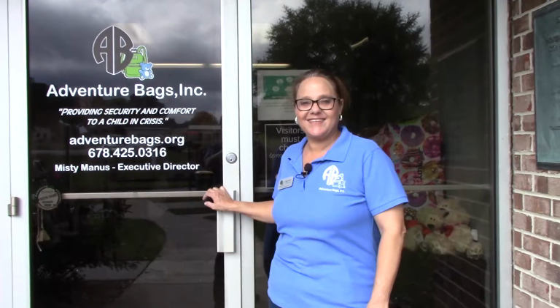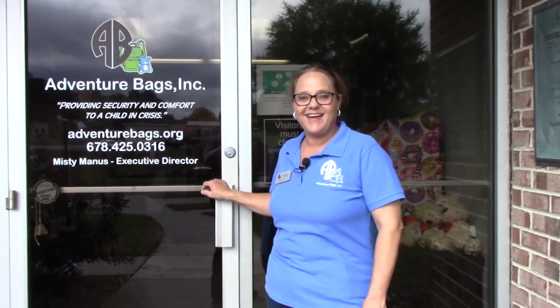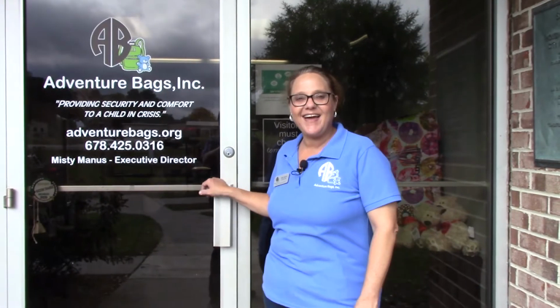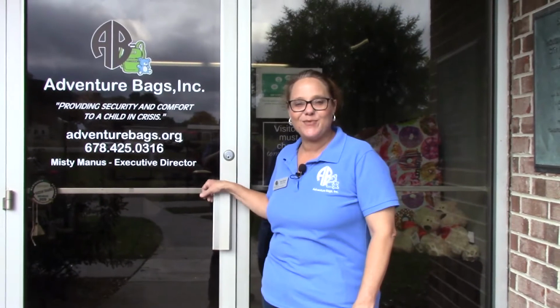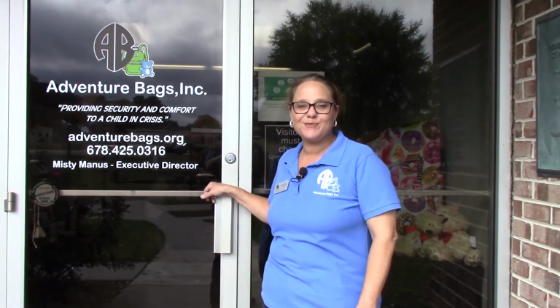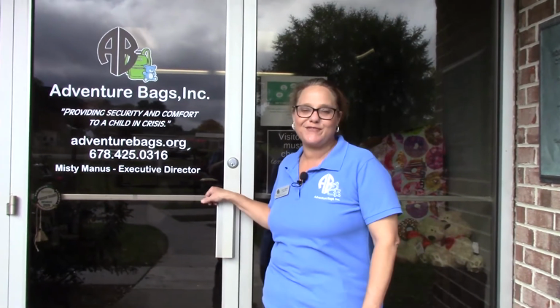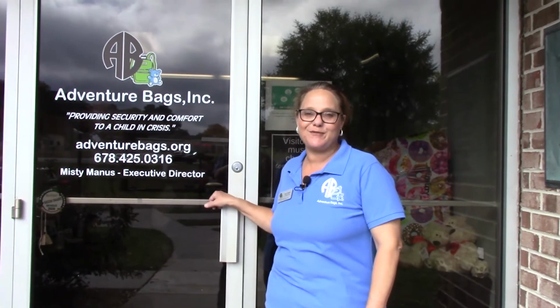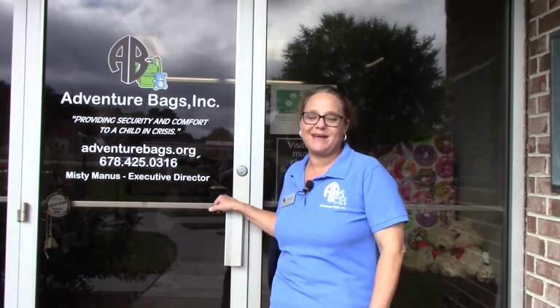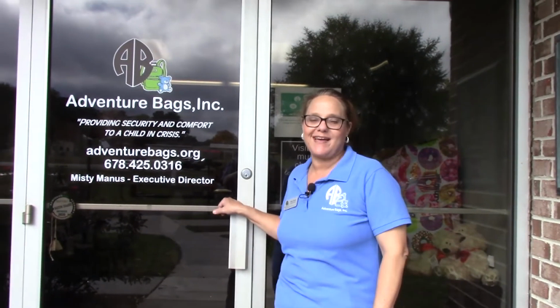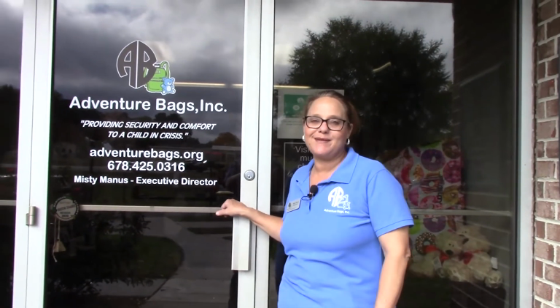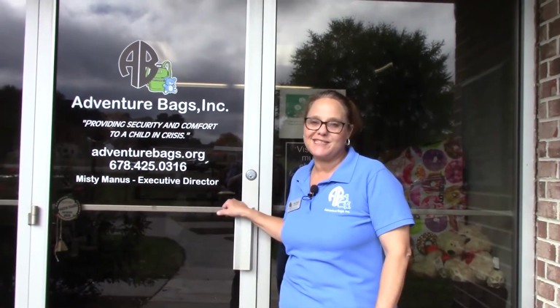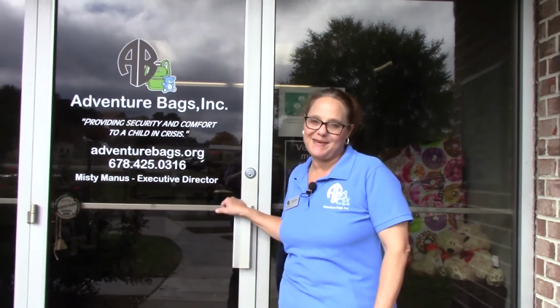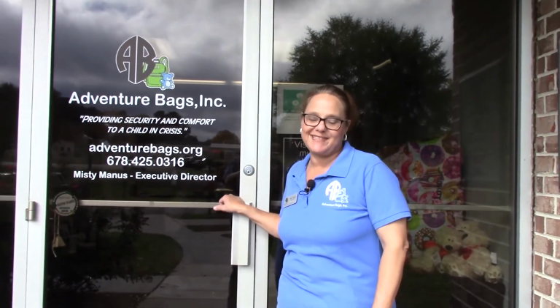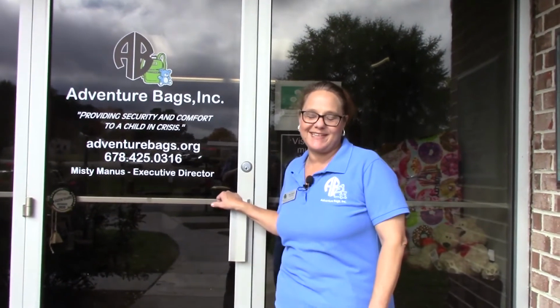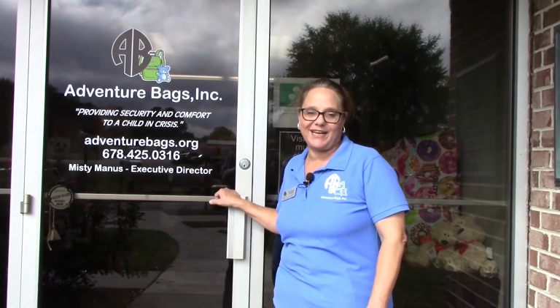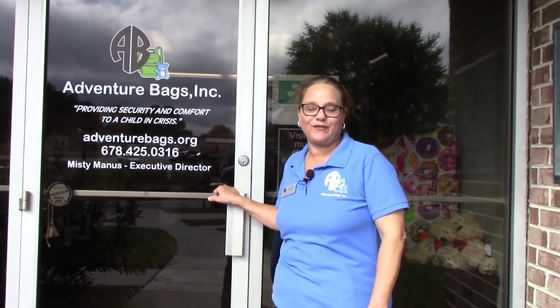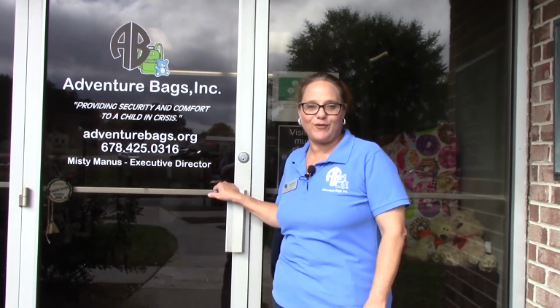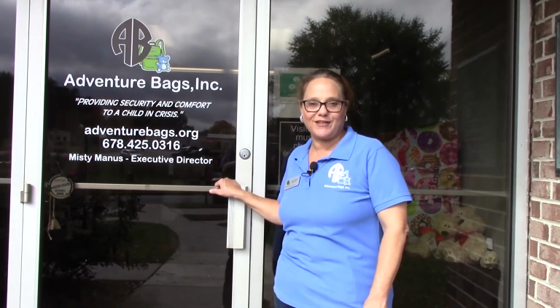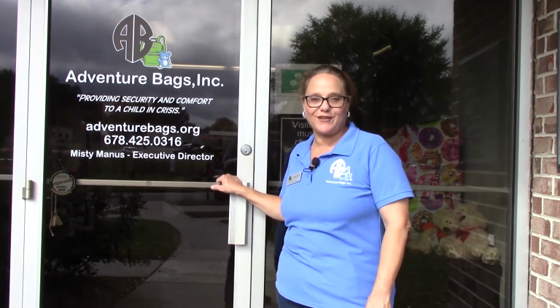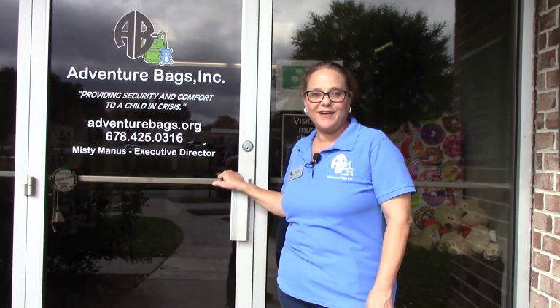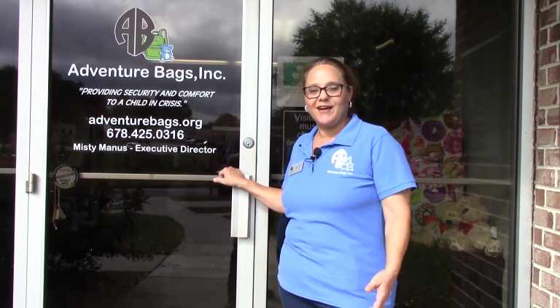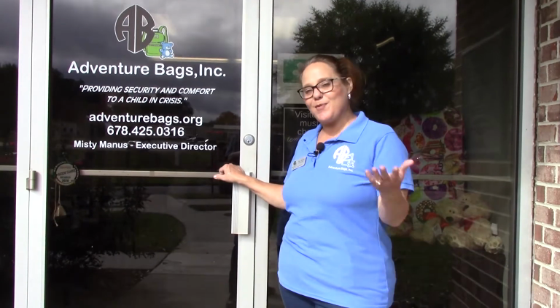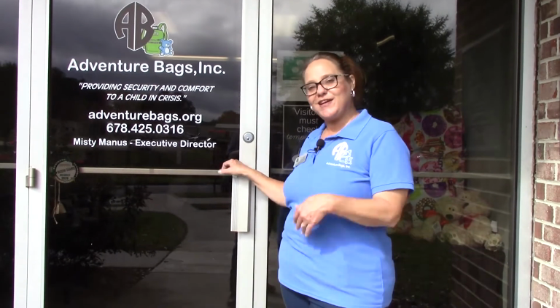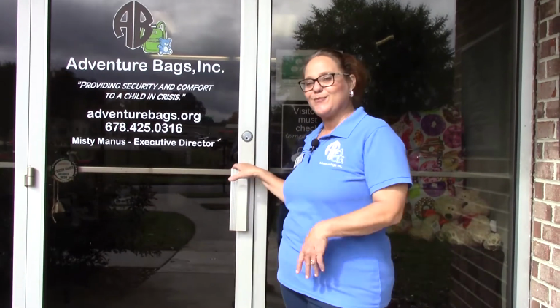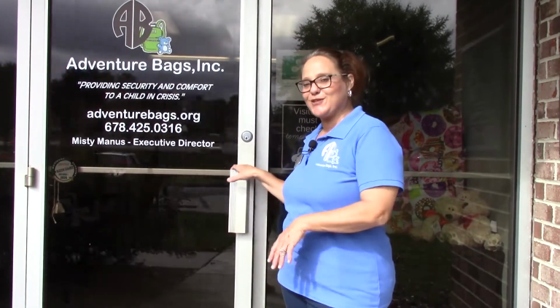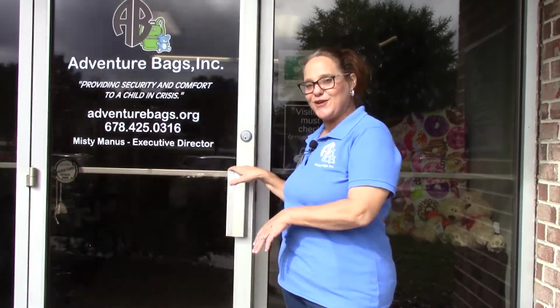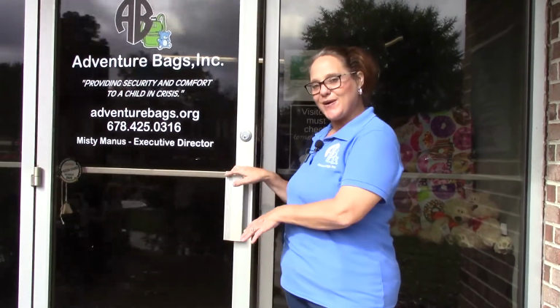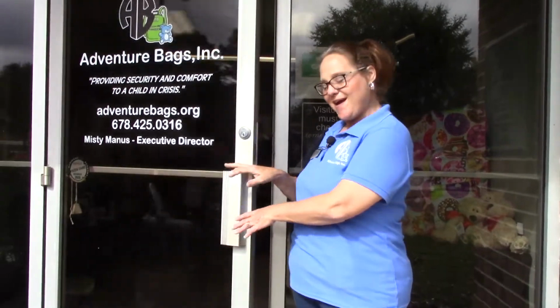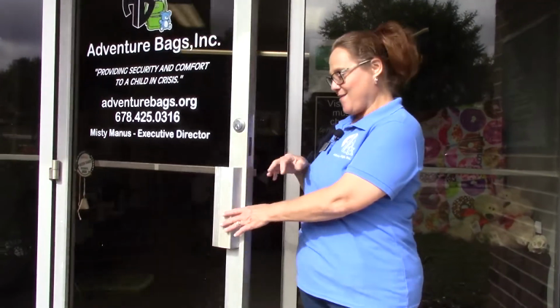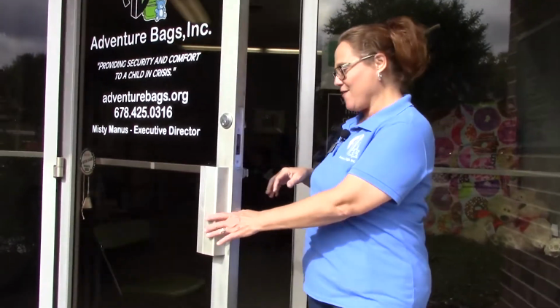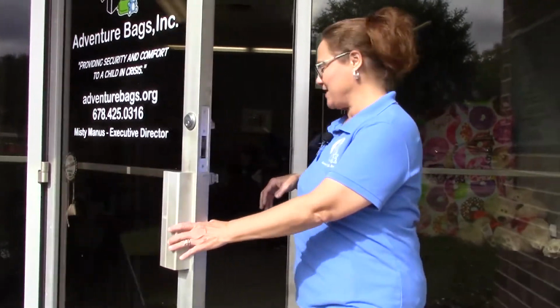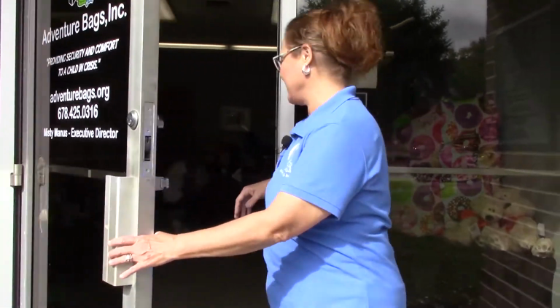Hi and welcome to Adventure Bags. I am Misty Maness, the executive director. Come on in and we'll show you our facilities.